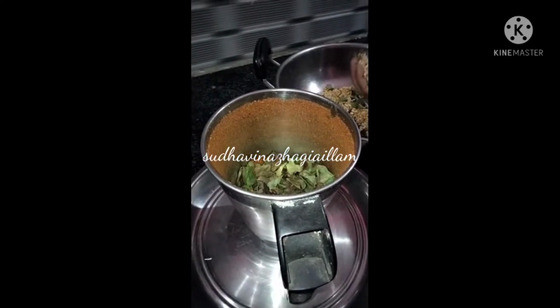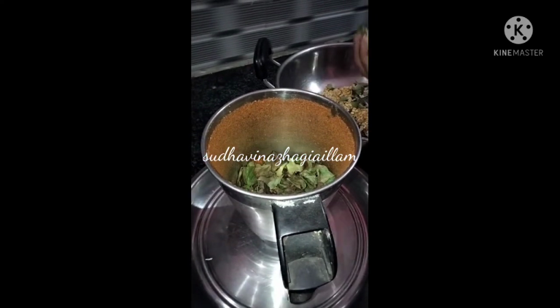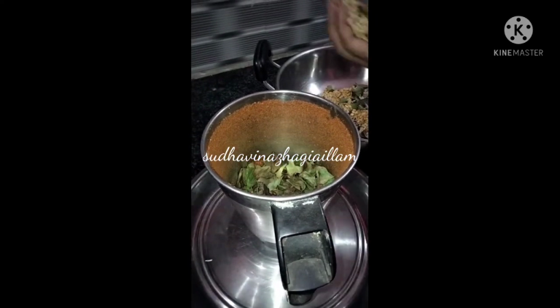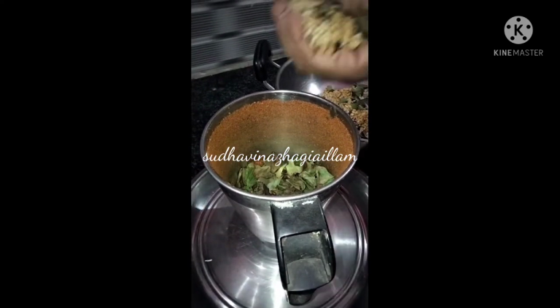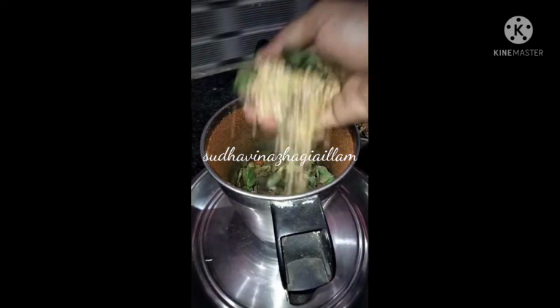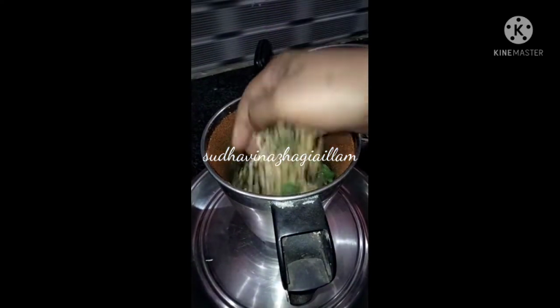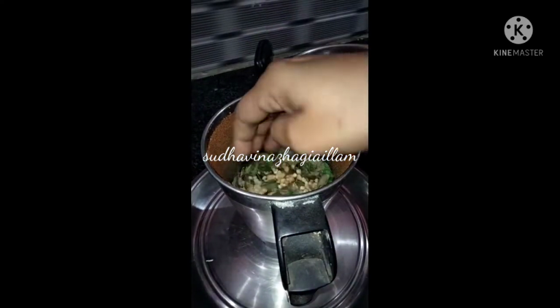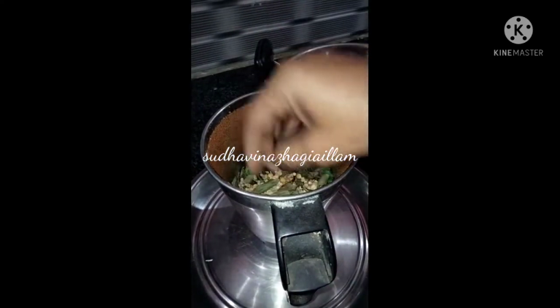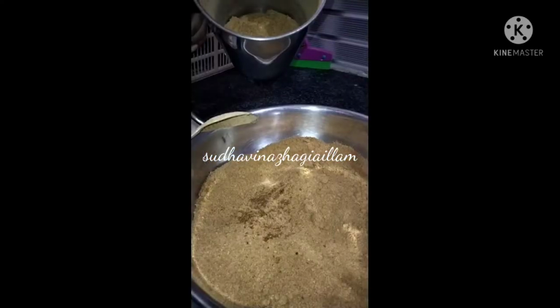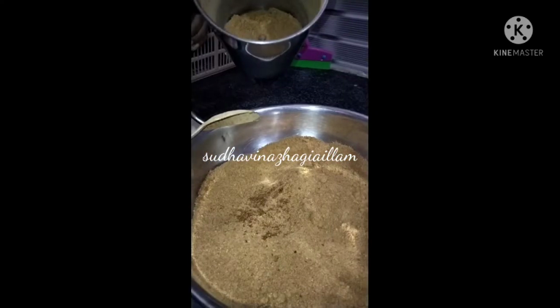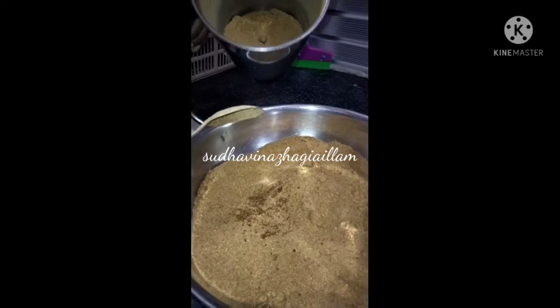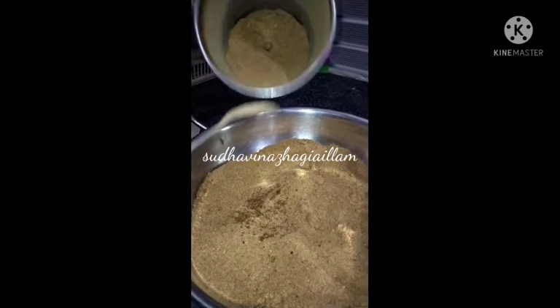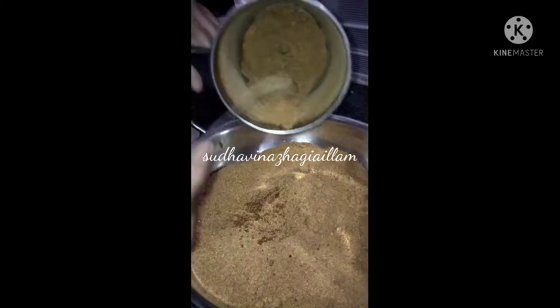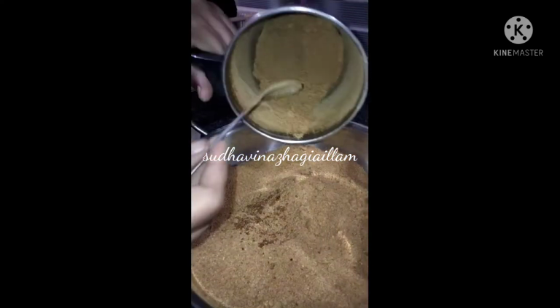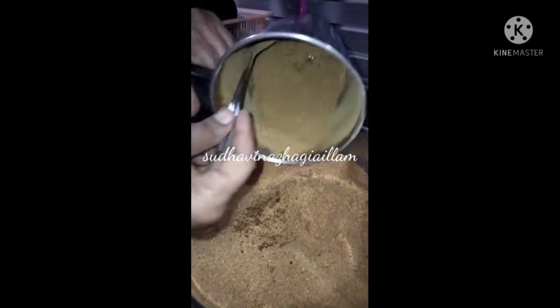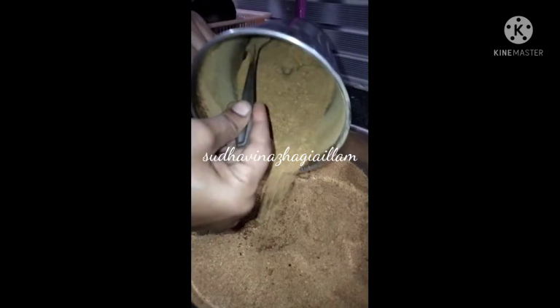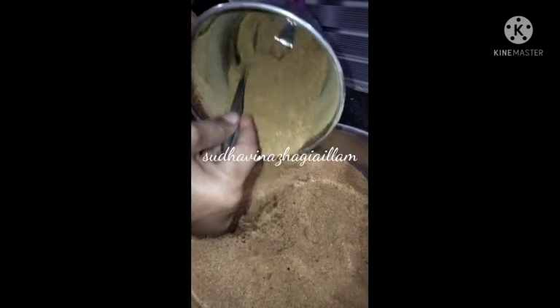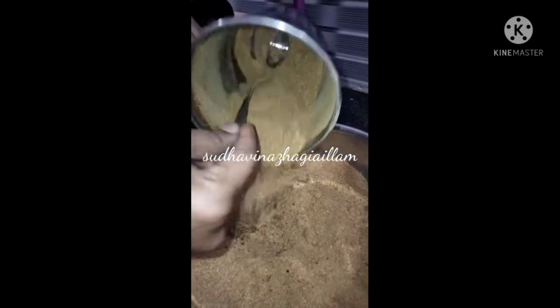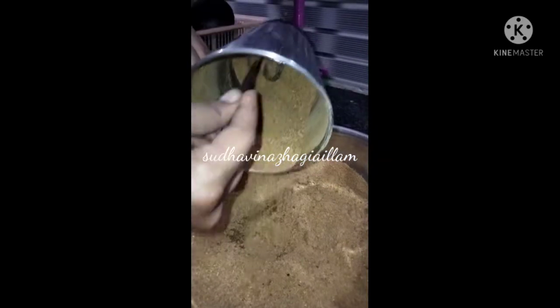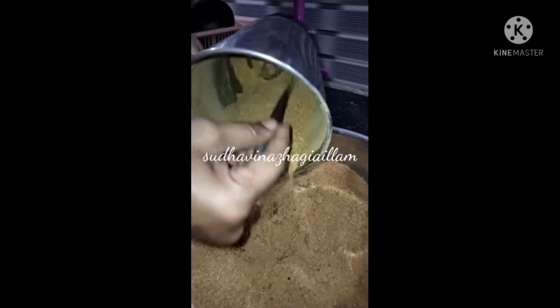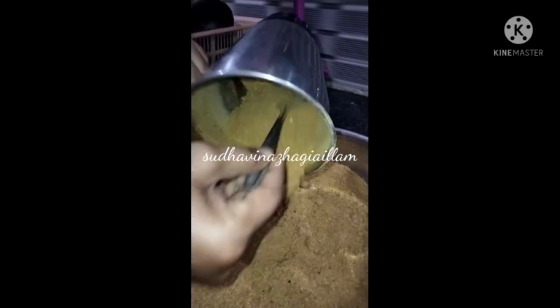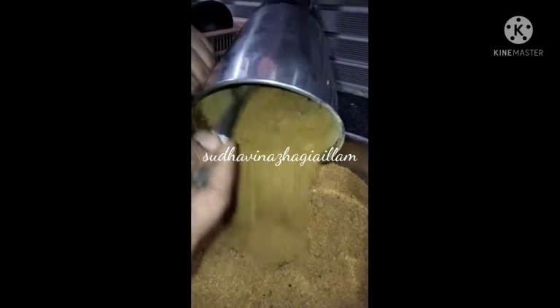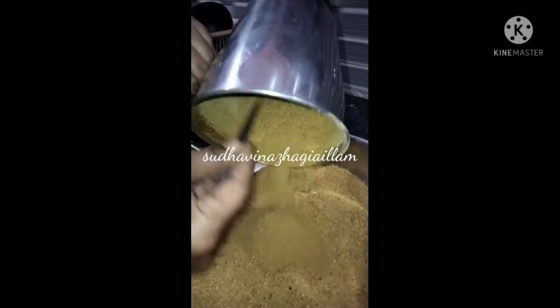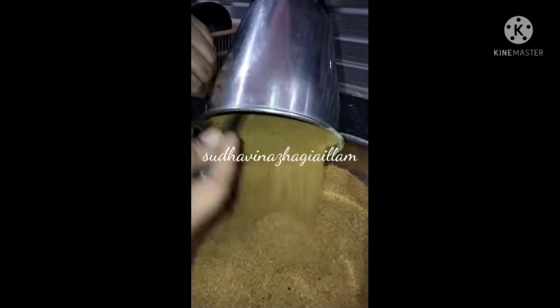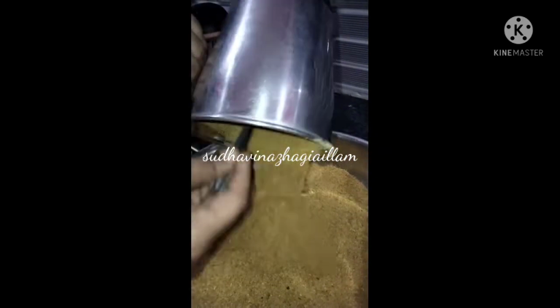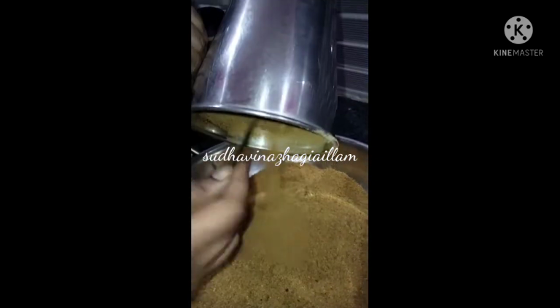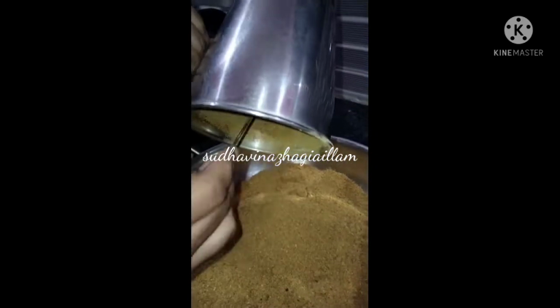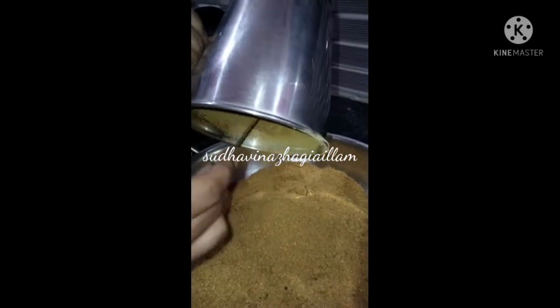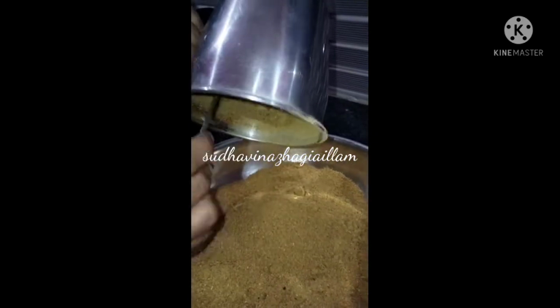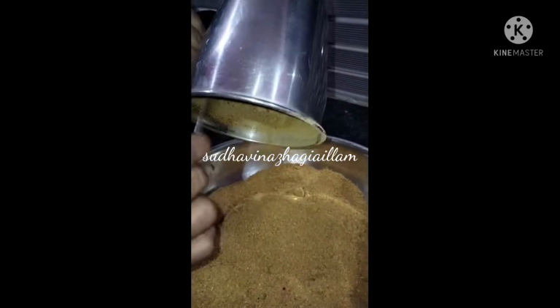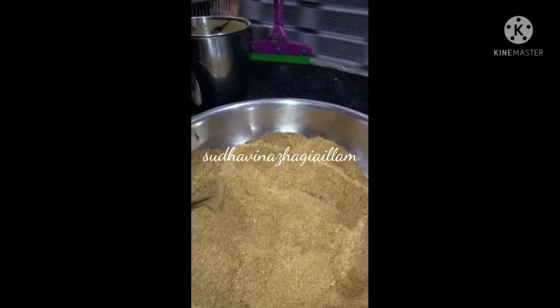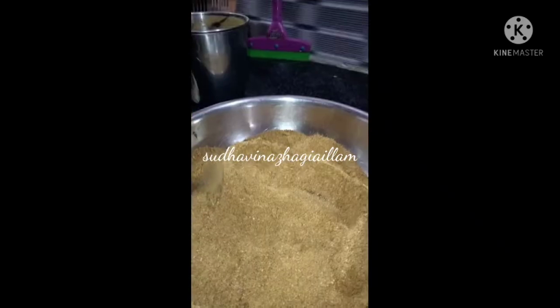Let's put this in the airtight box for 2 to 3 months.